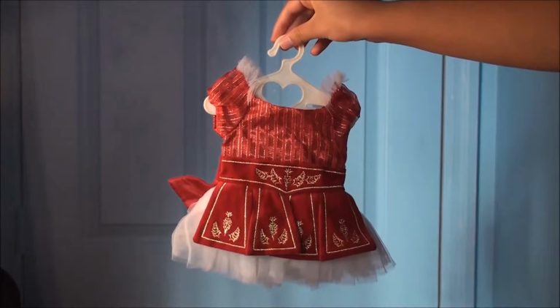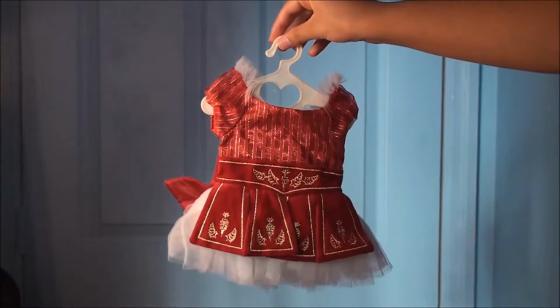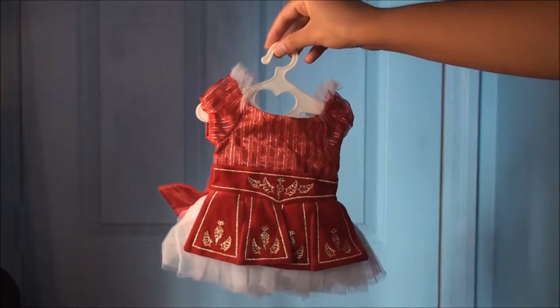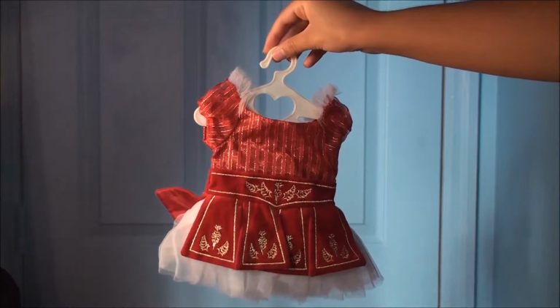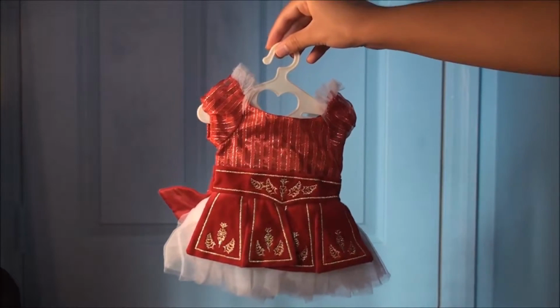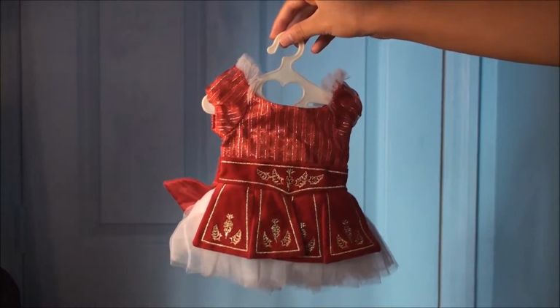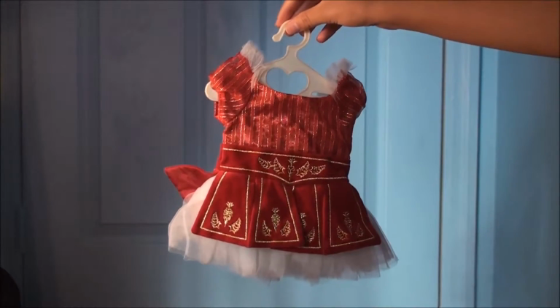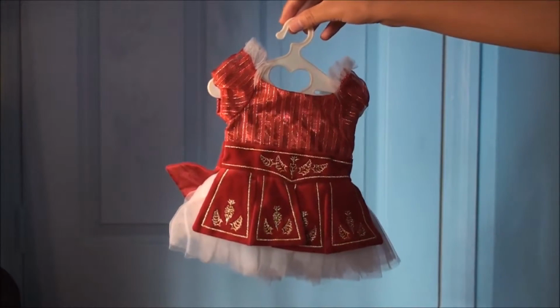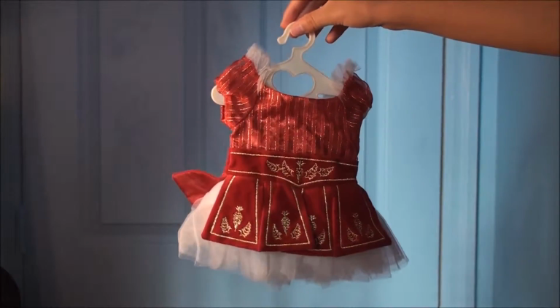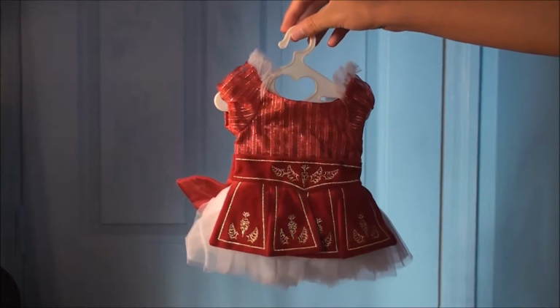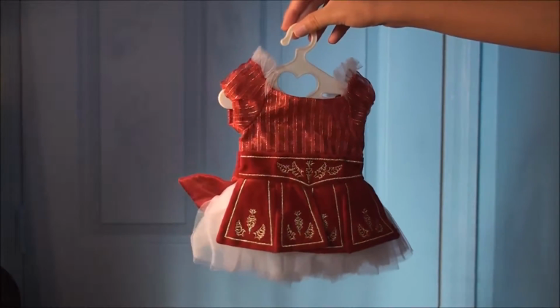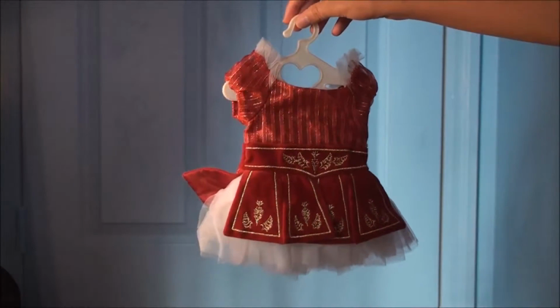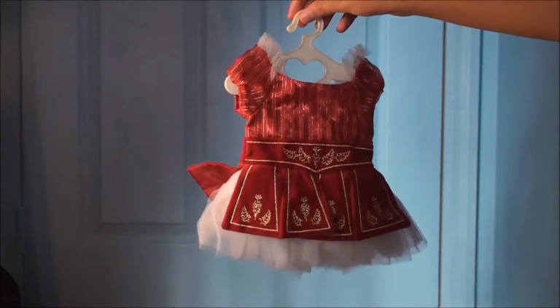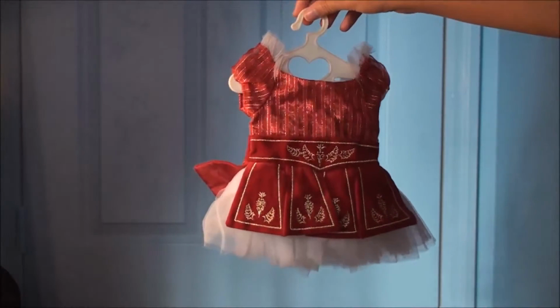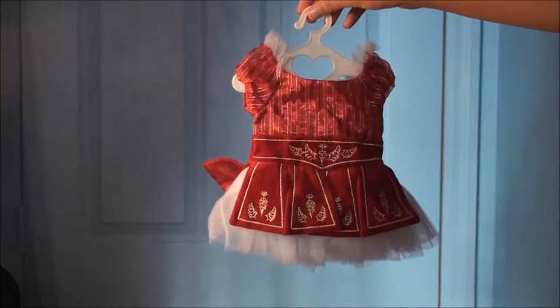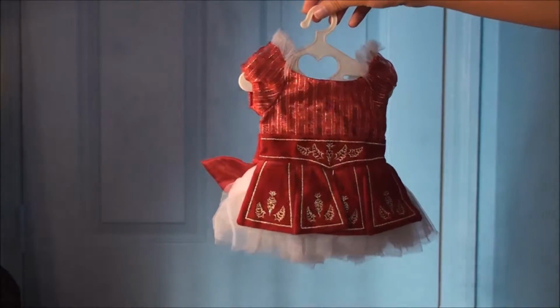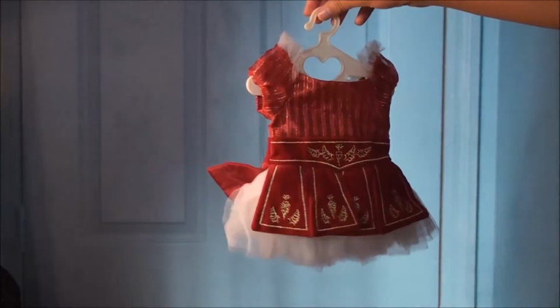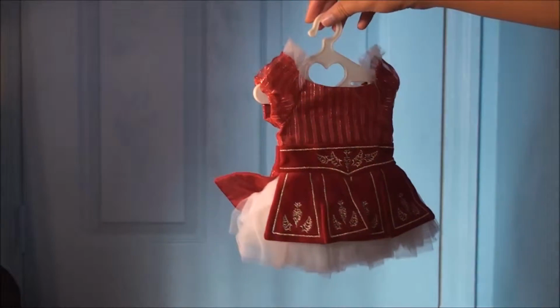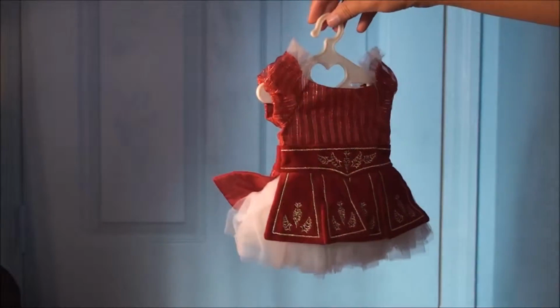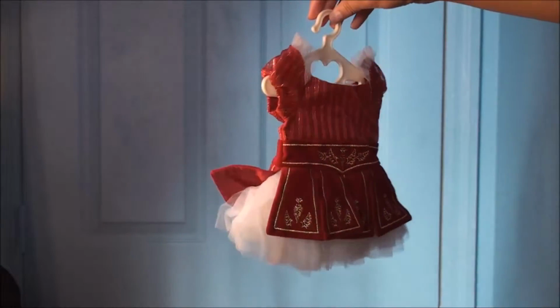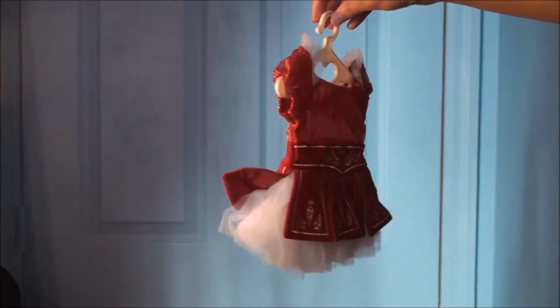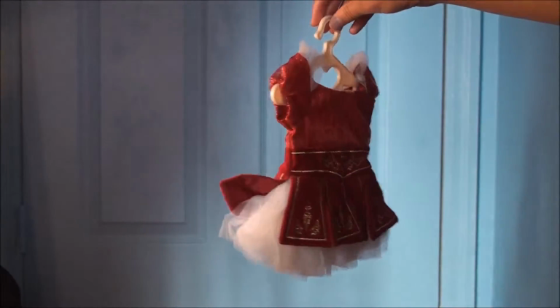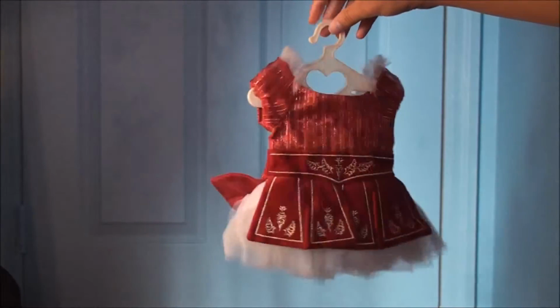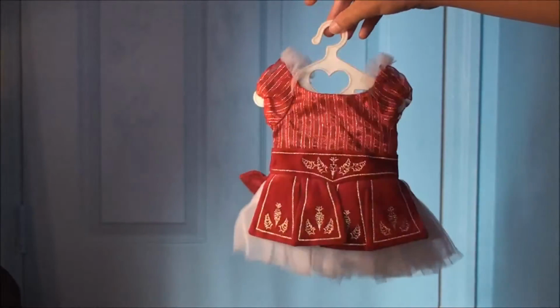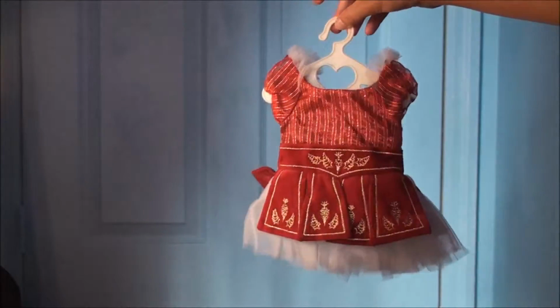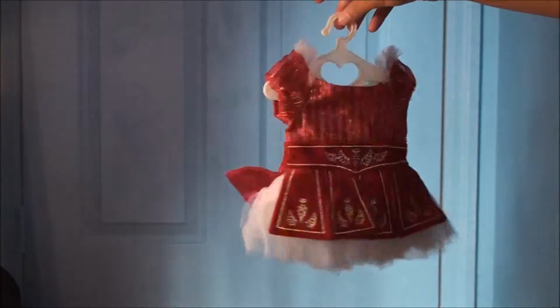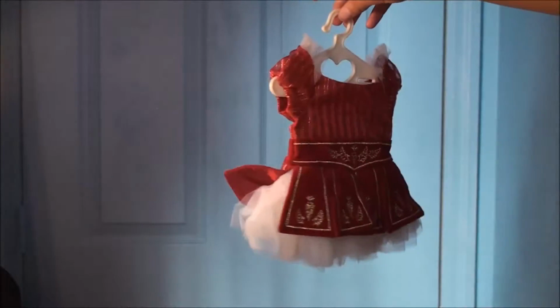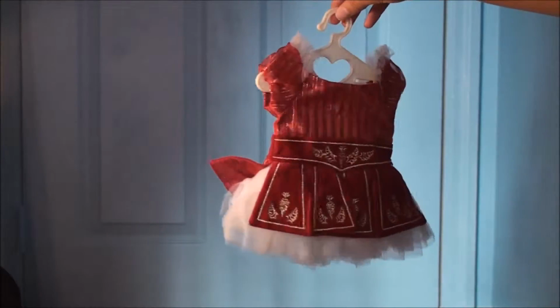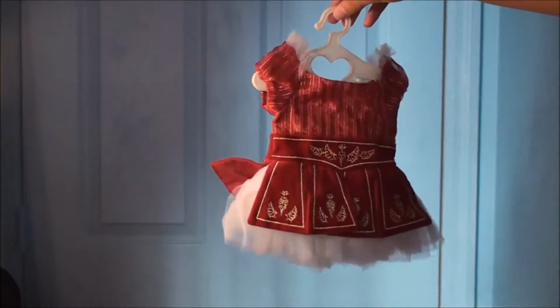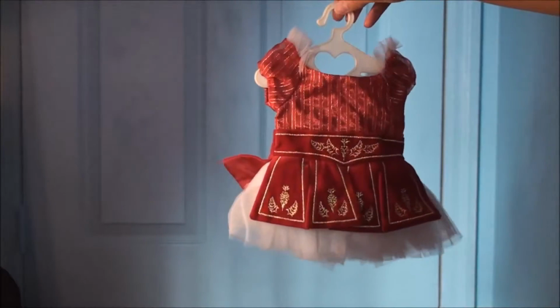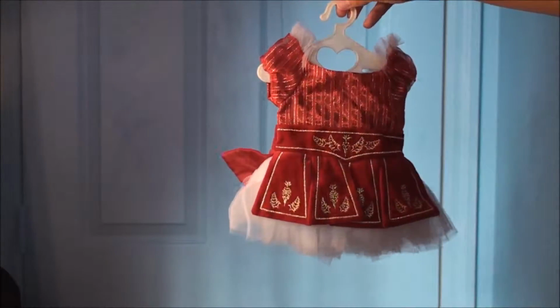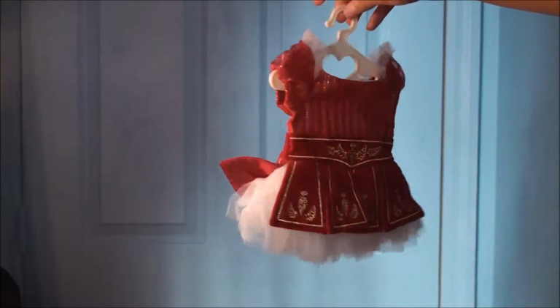Hey guys! Thanks for tuning in to Vintage Girl Toys. Today we're looking at some American Girl doll outfits.